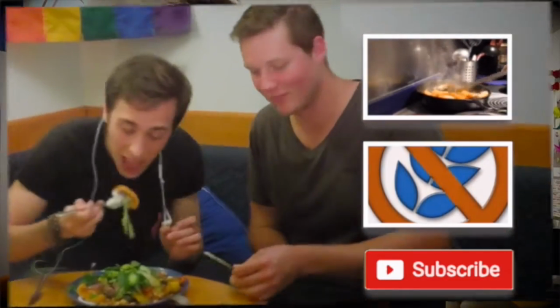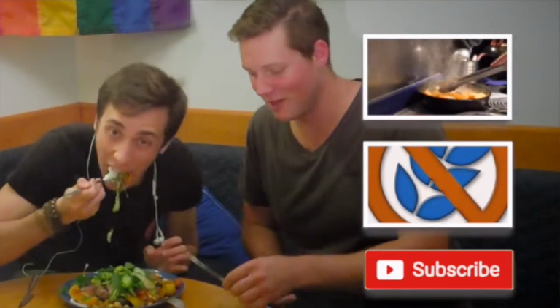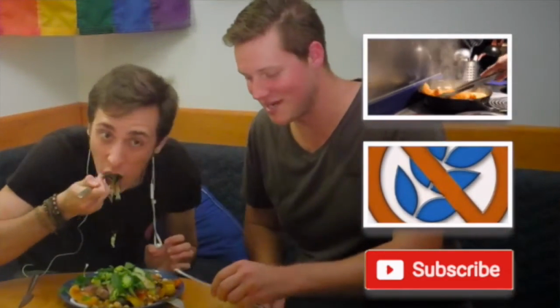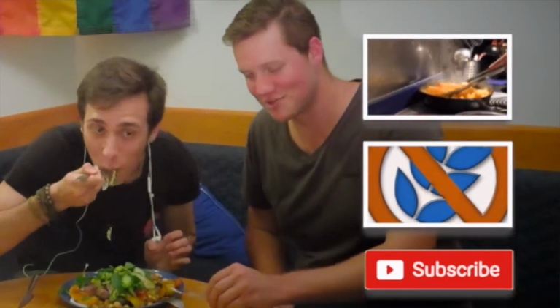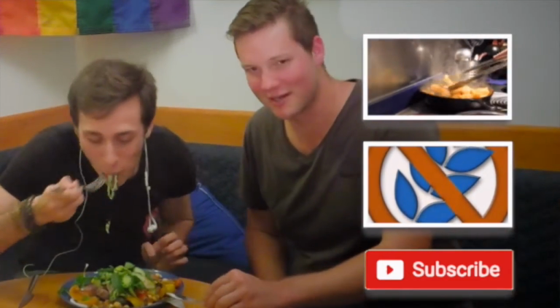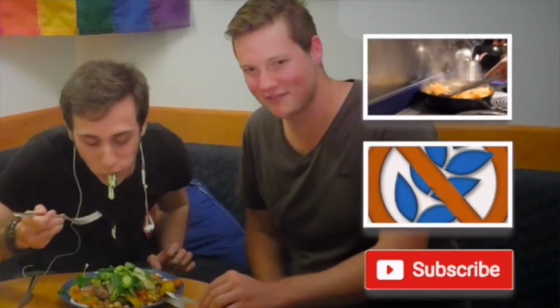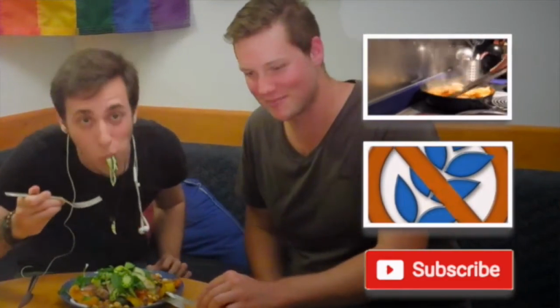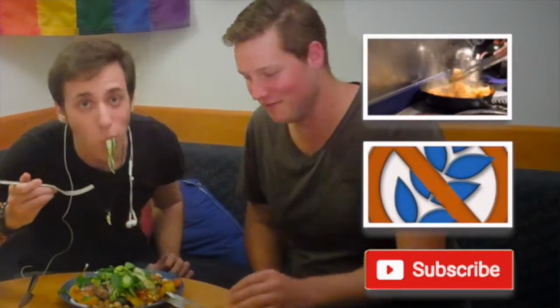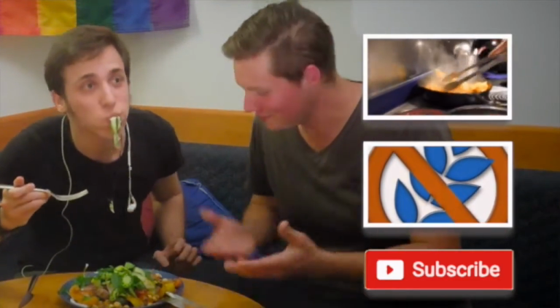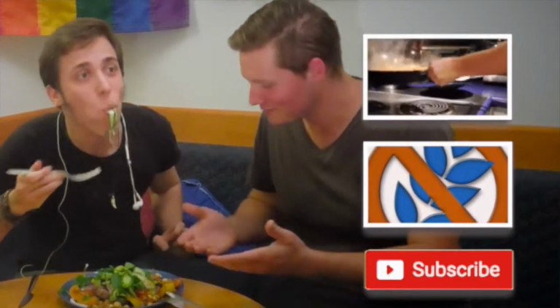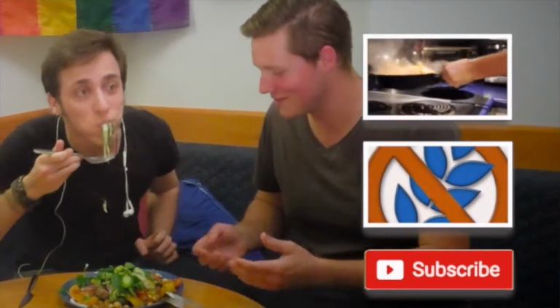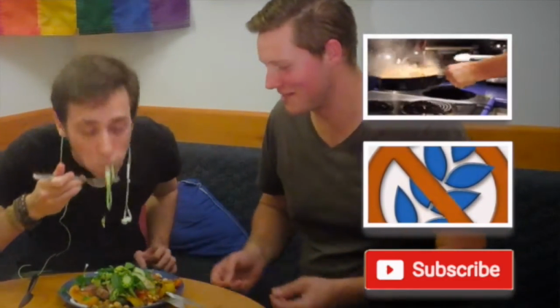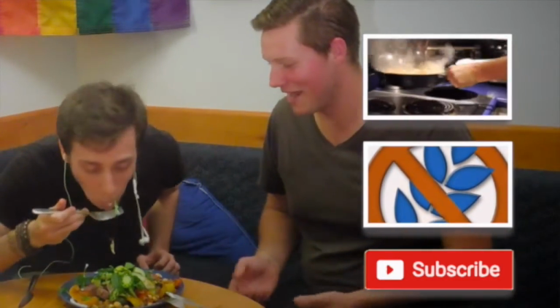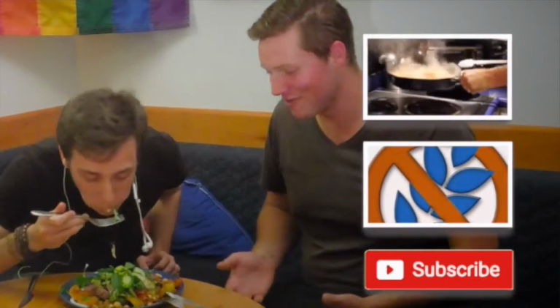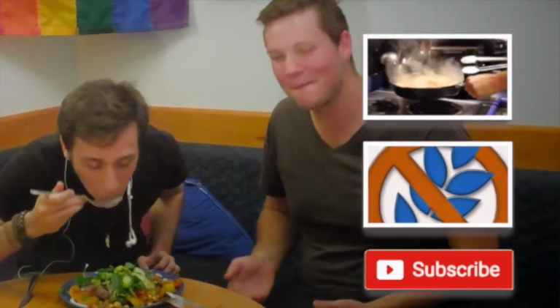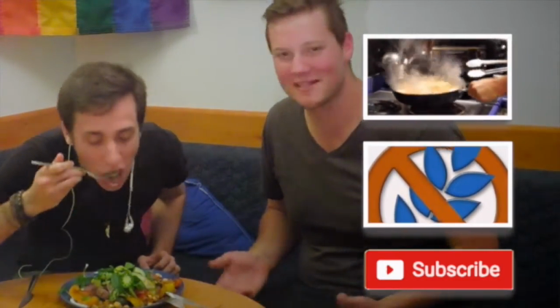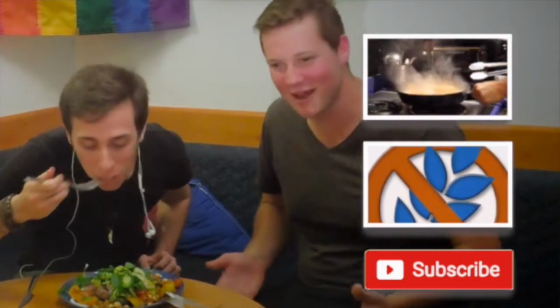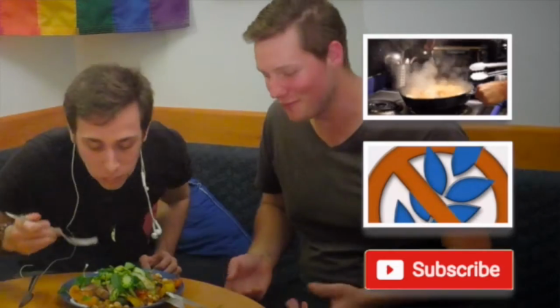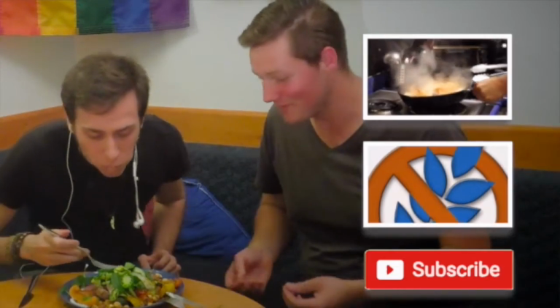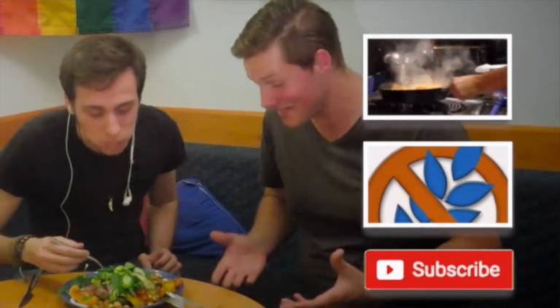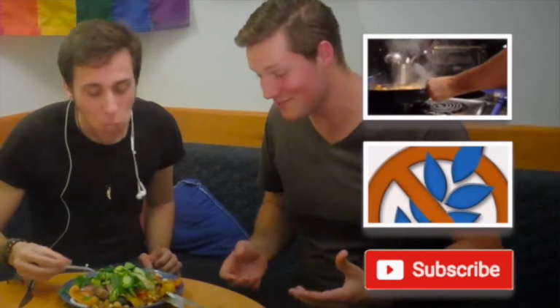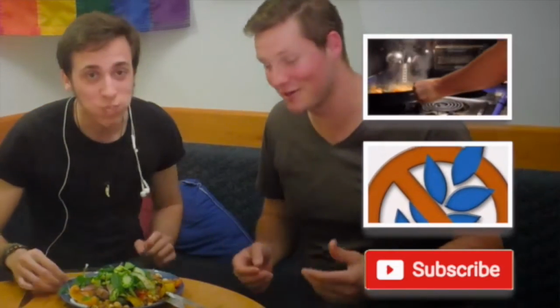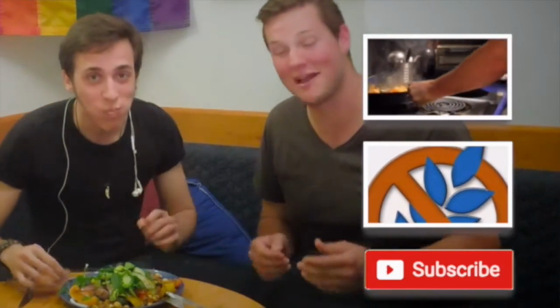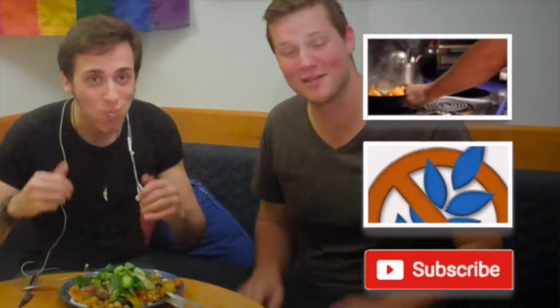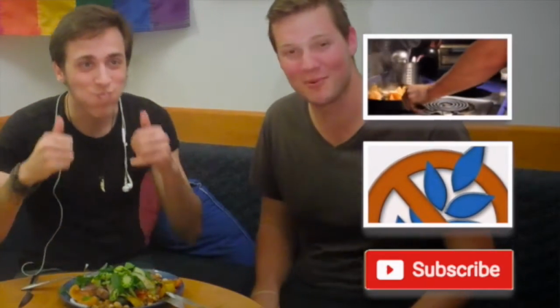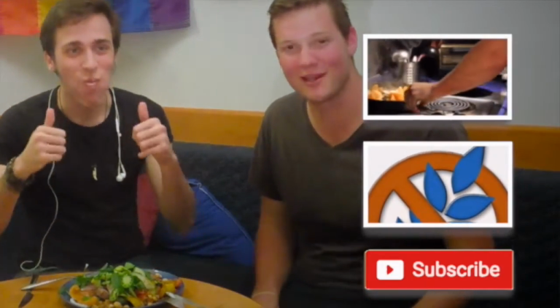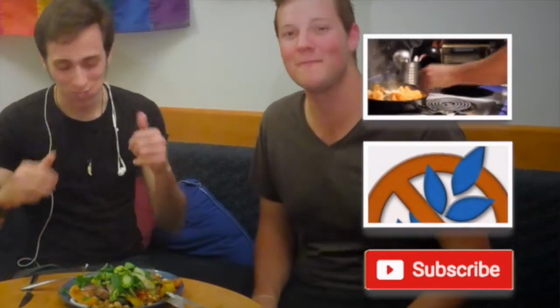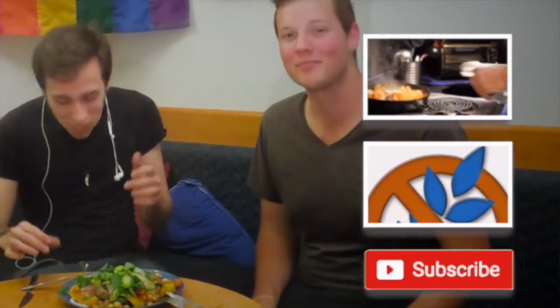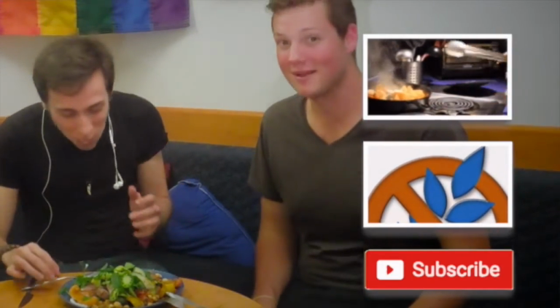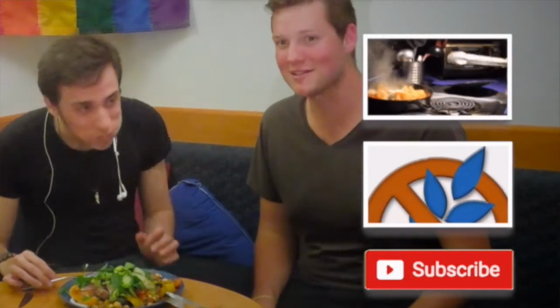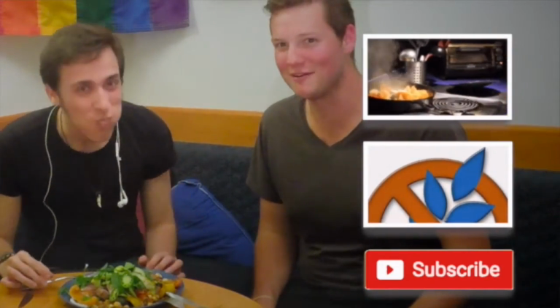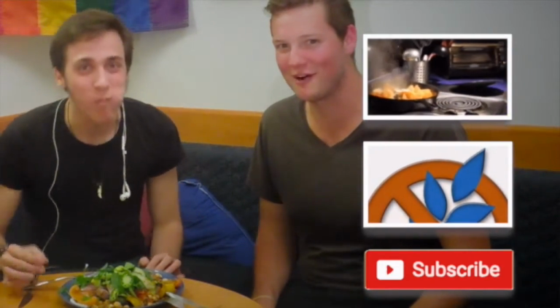While Daniel is struggling to feed himself, here's something healthy, colorful, it tastes really good, and most importantly it's gluten-free.